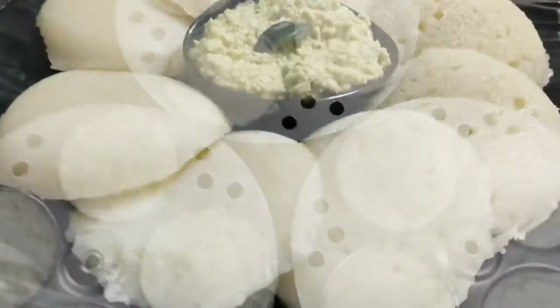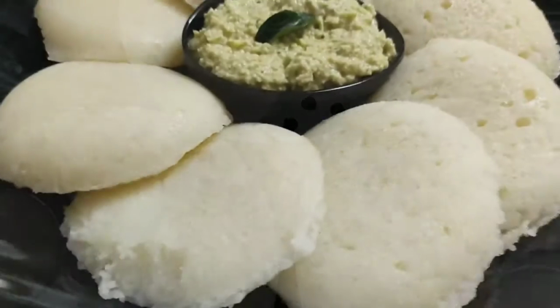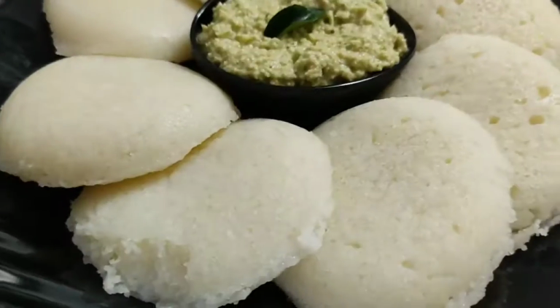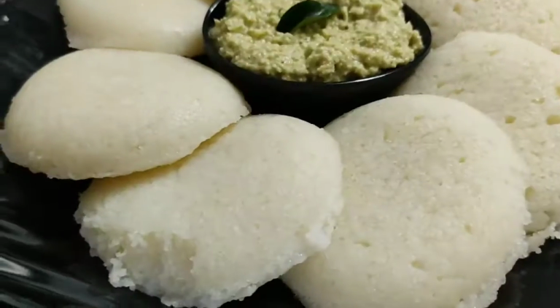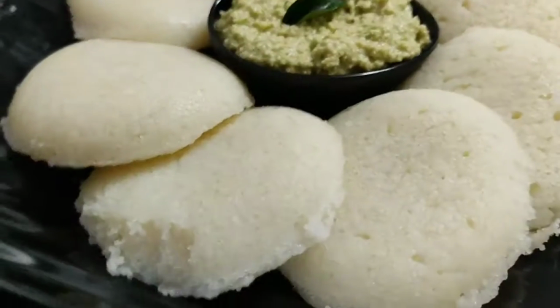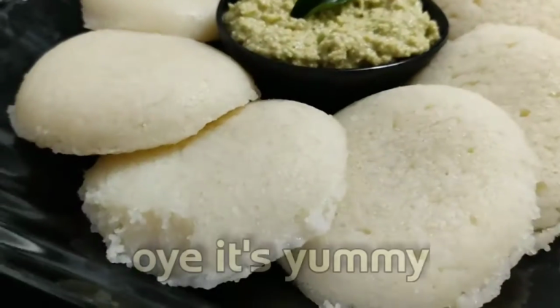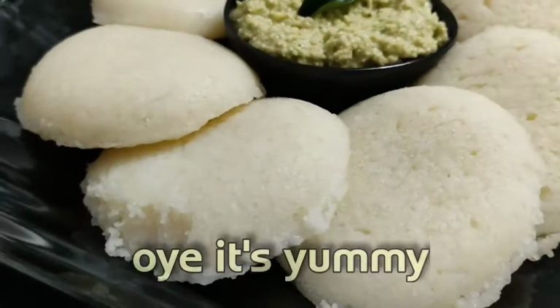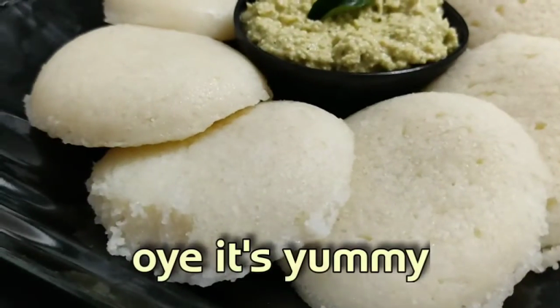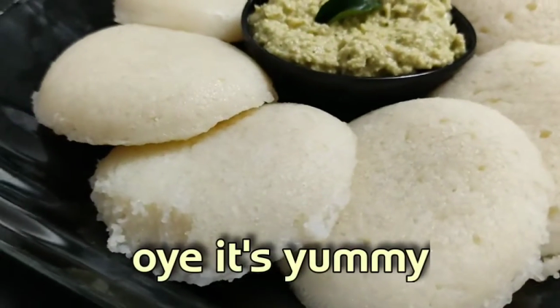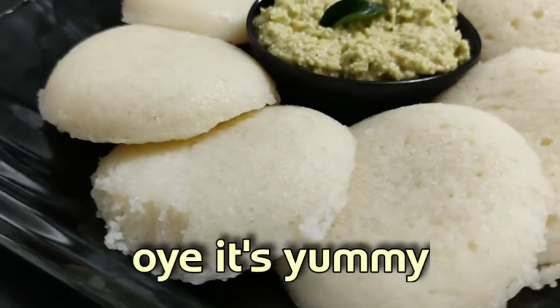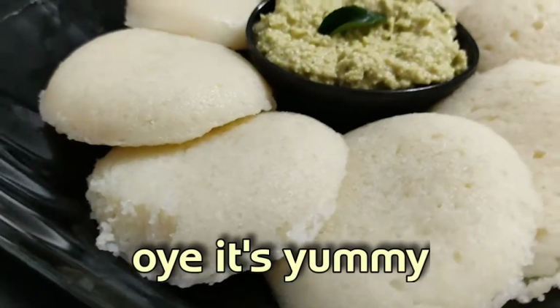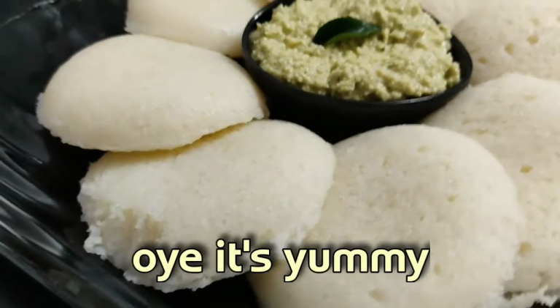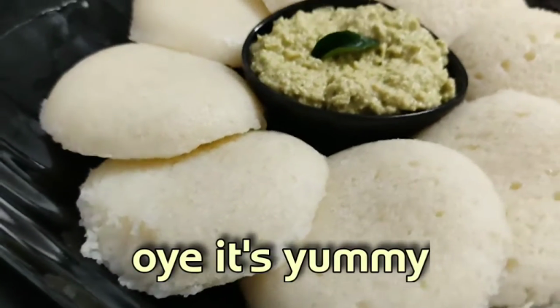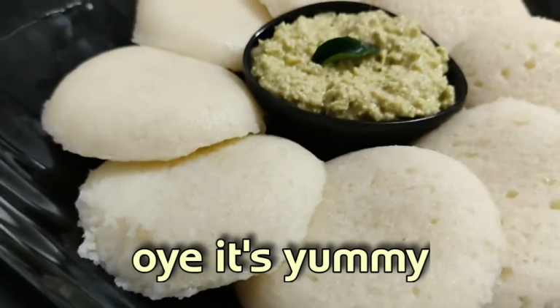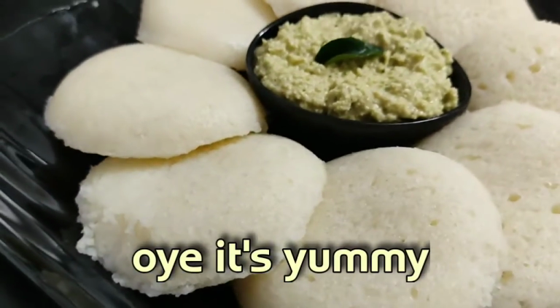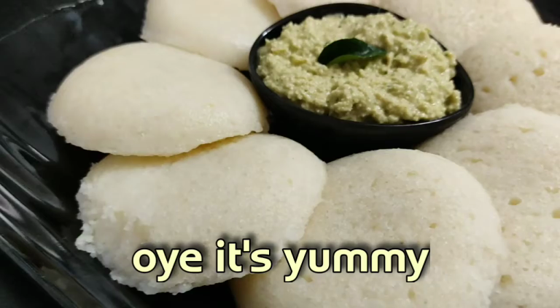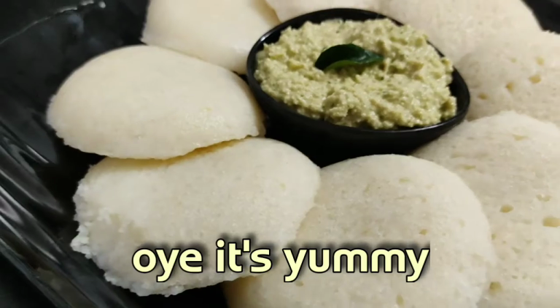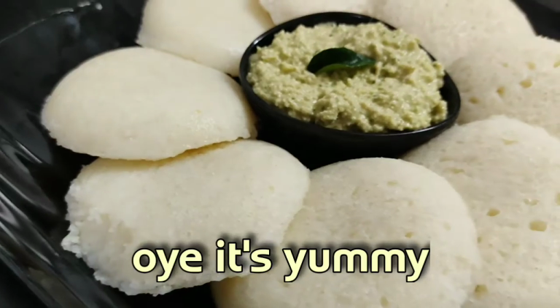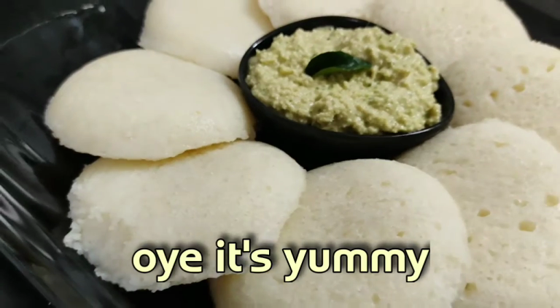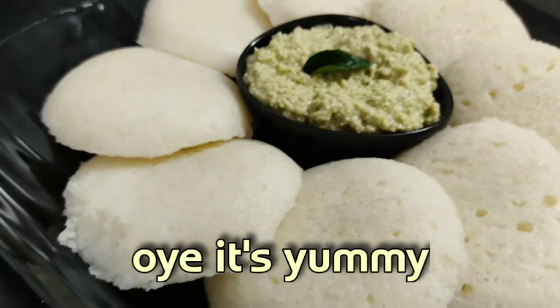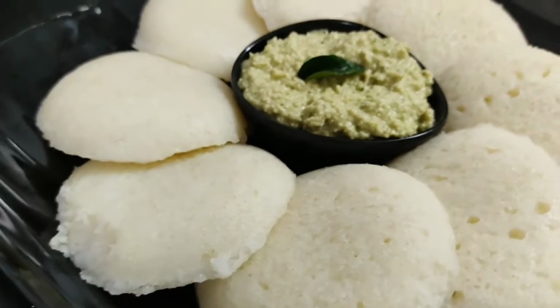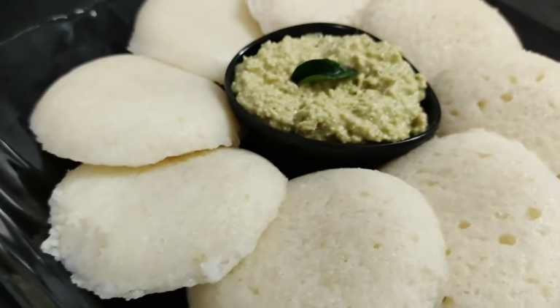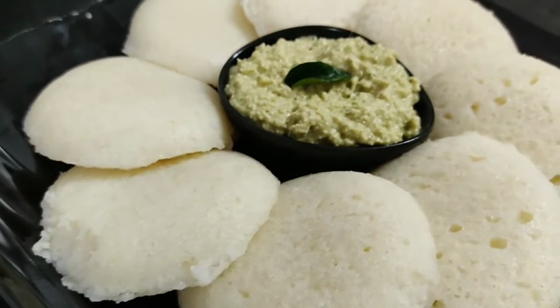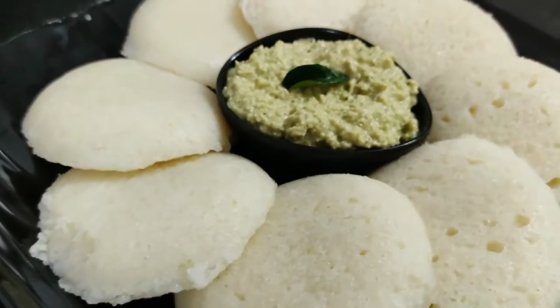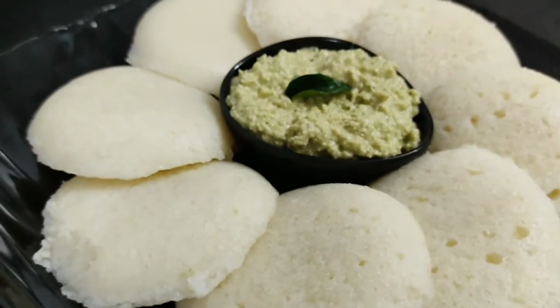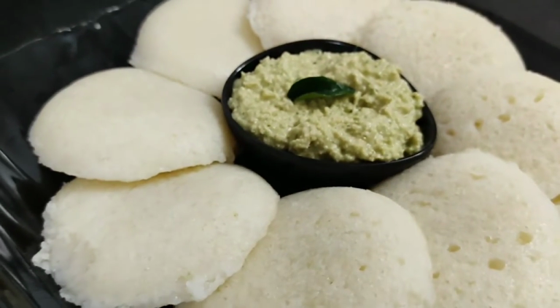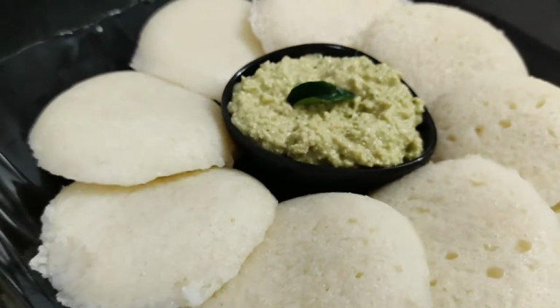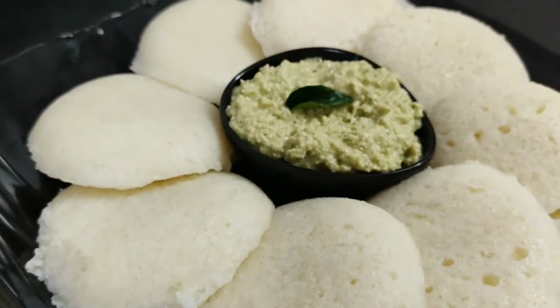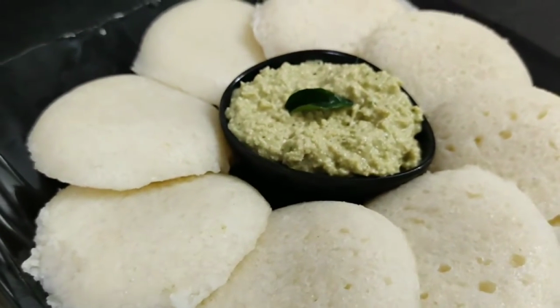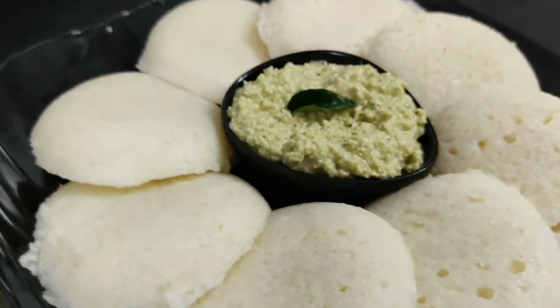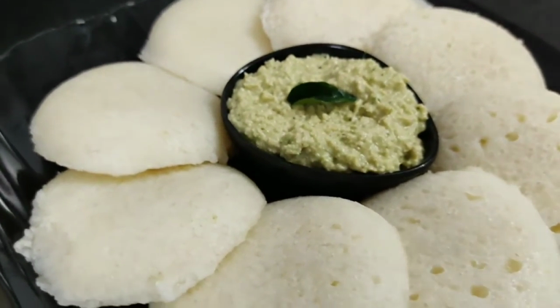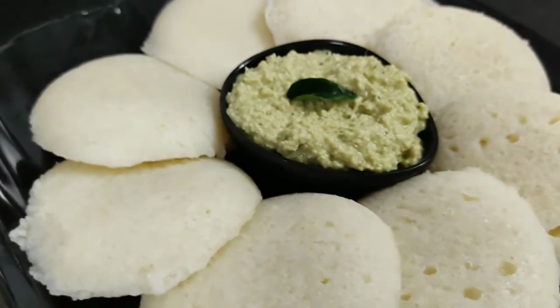Welcome to my channel, it's yummy! Friends, I was very happy to eat idli.